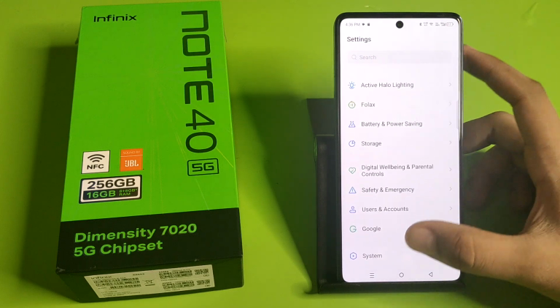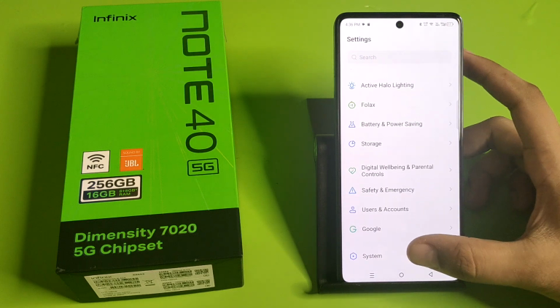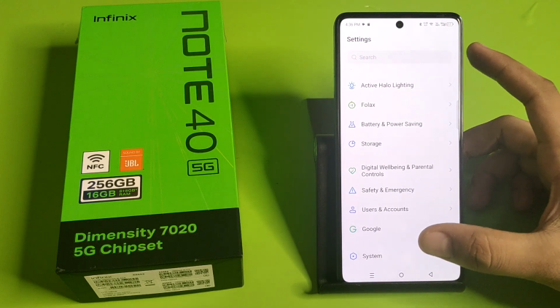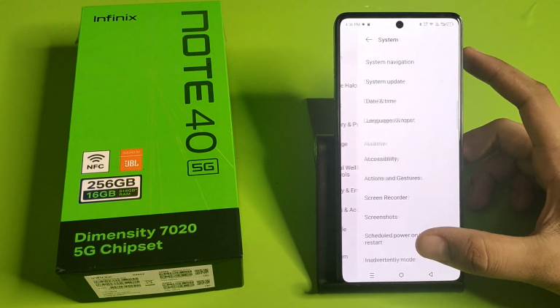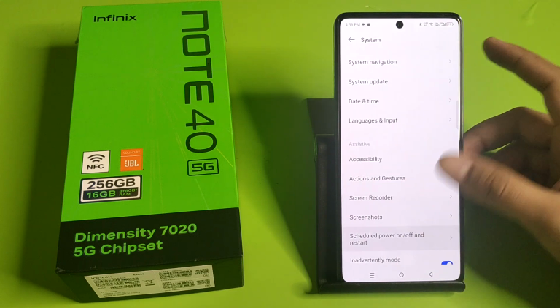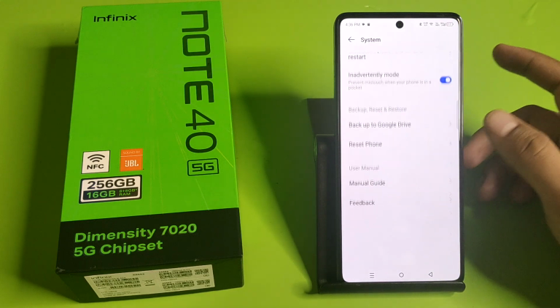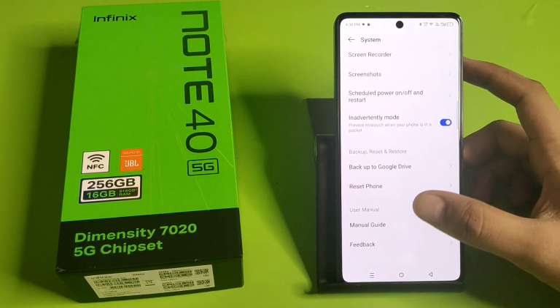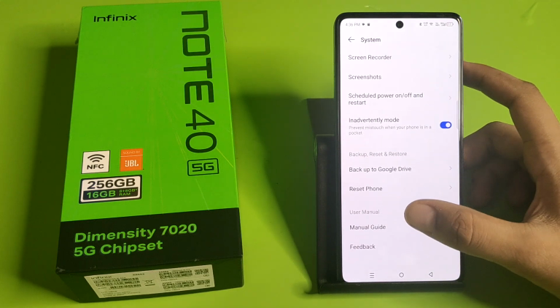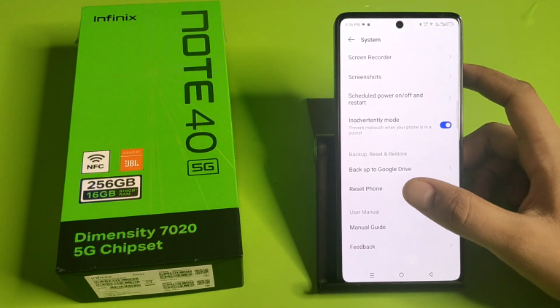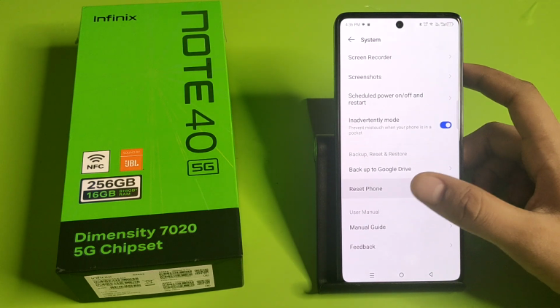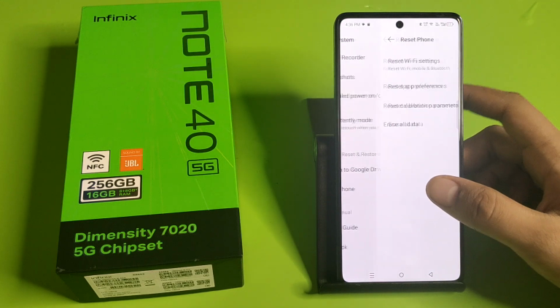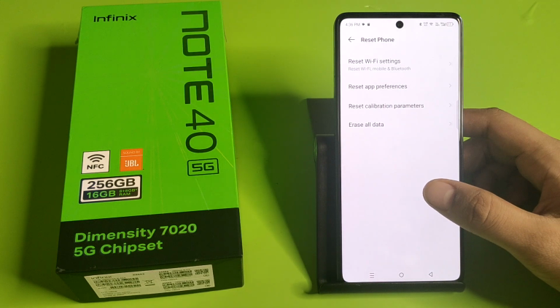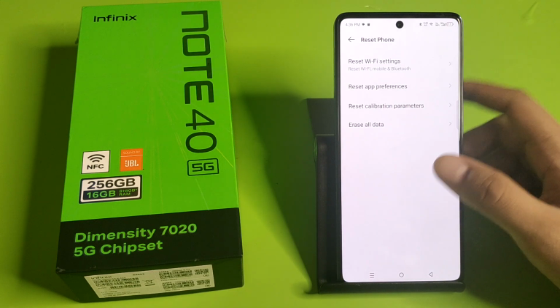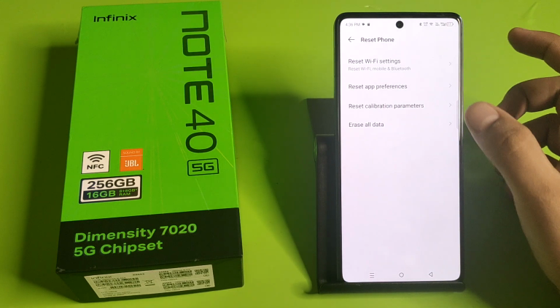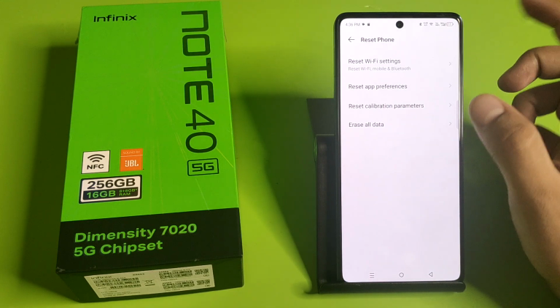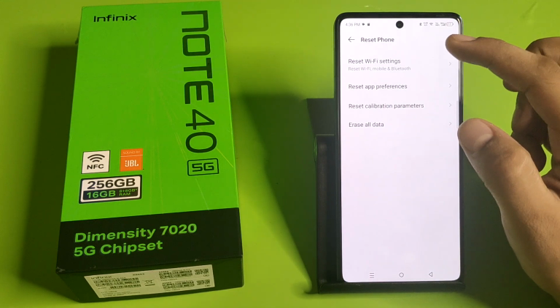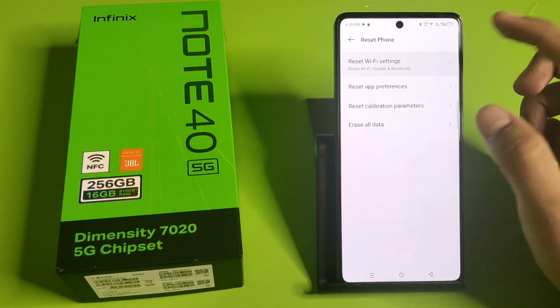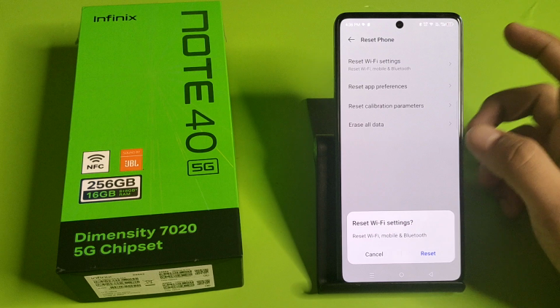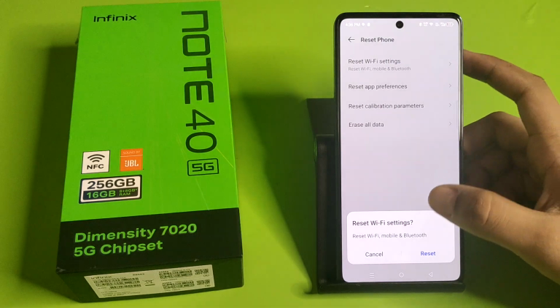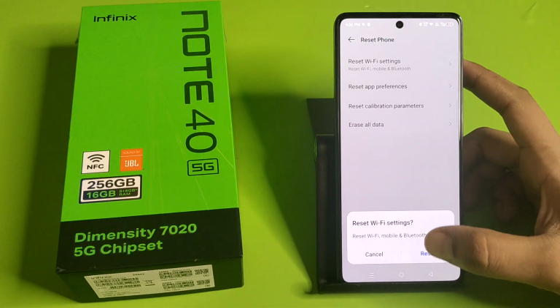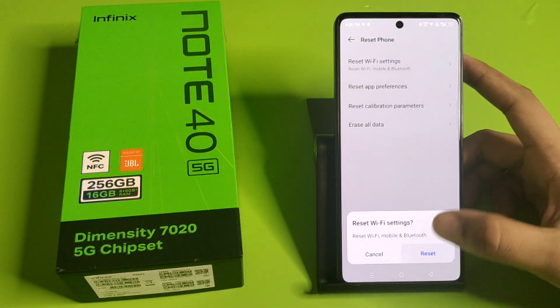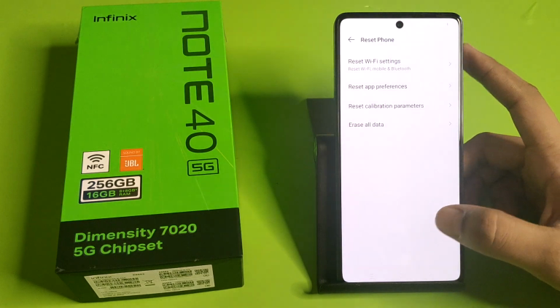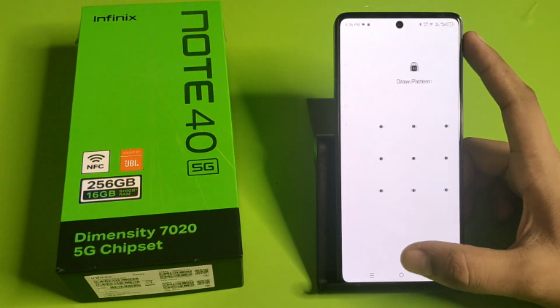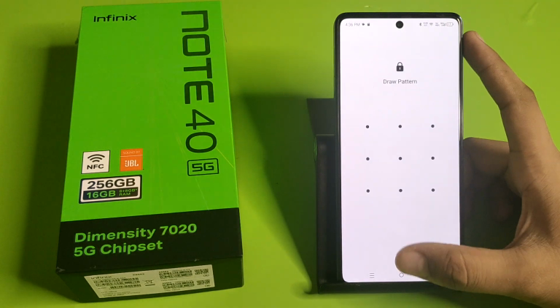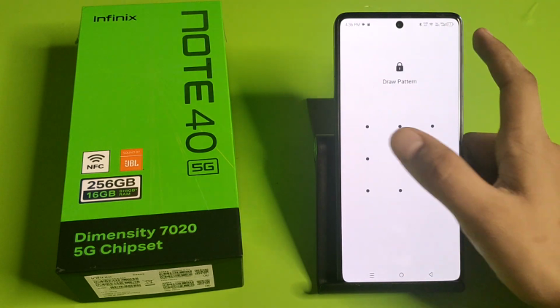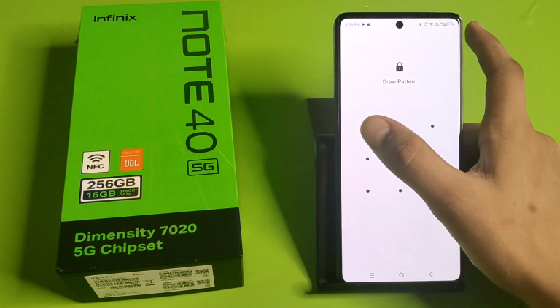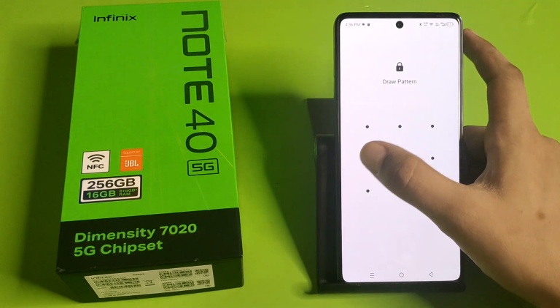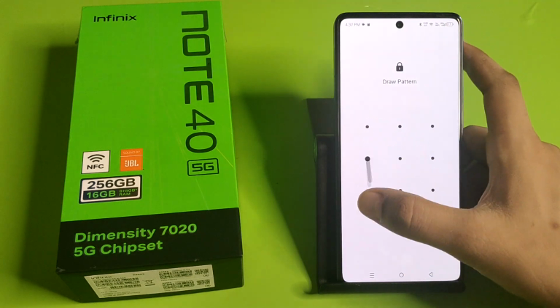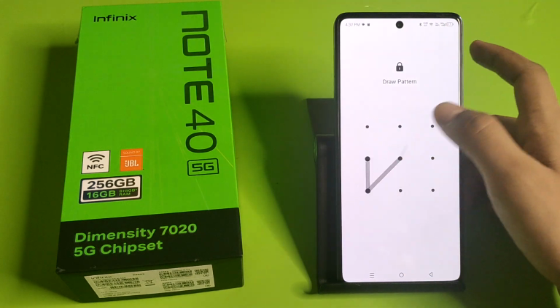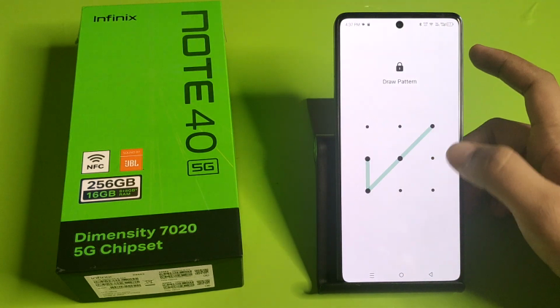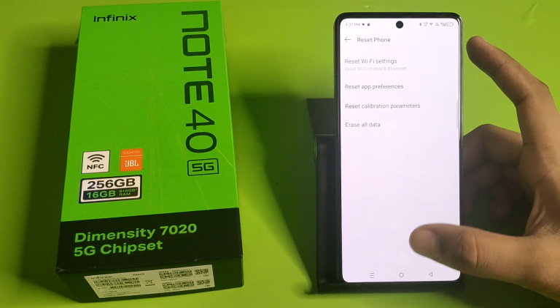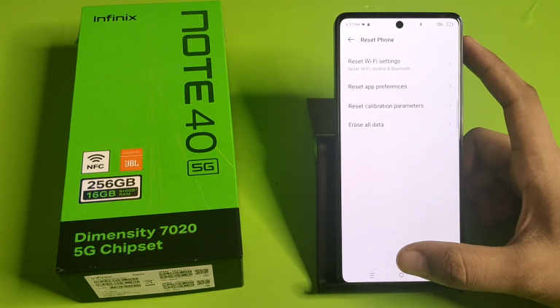Now go to System, then go to Reset Phone. Select the option to reset your Wi-Fi settings and it will fix your problem.